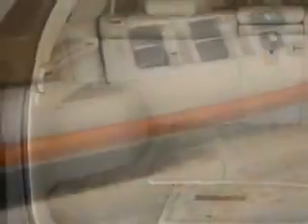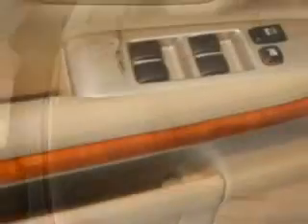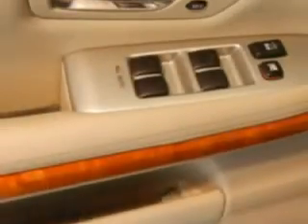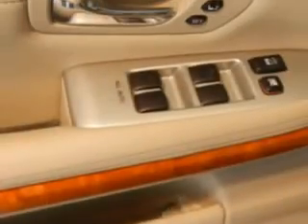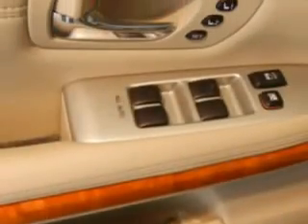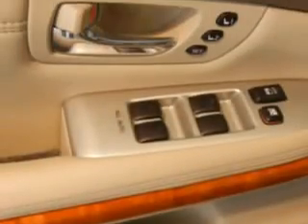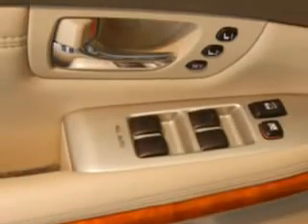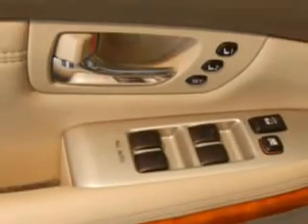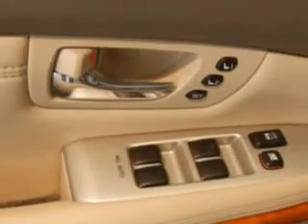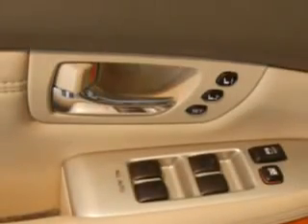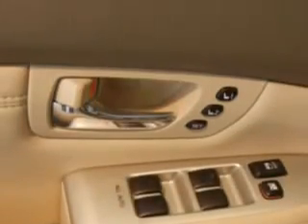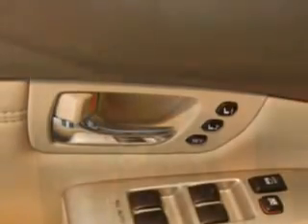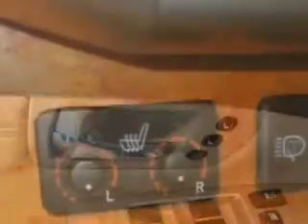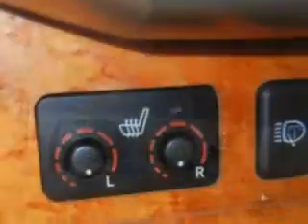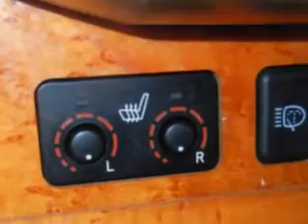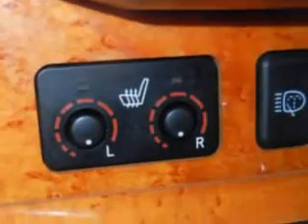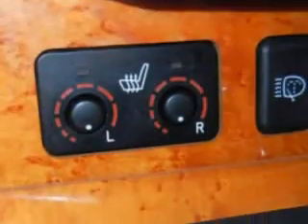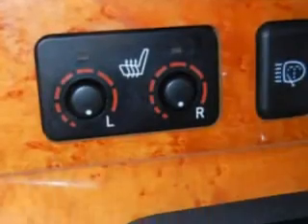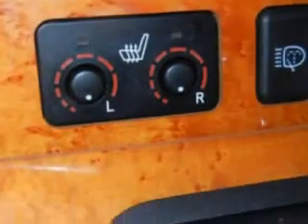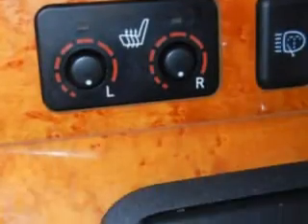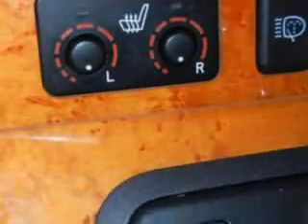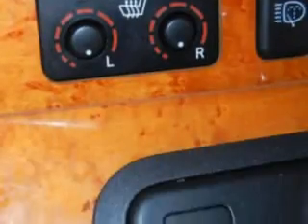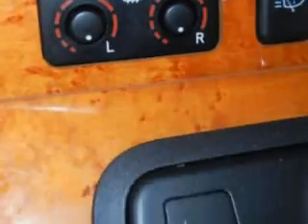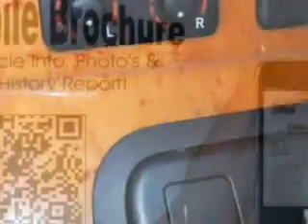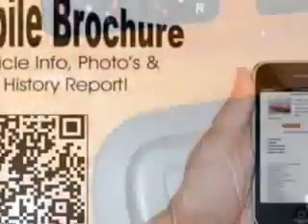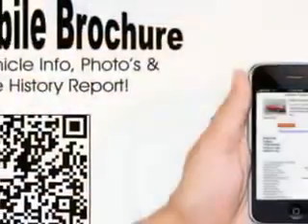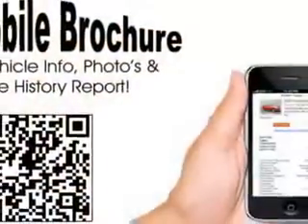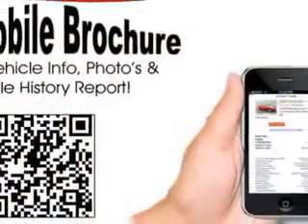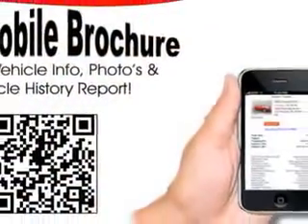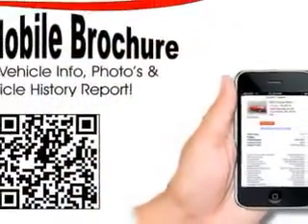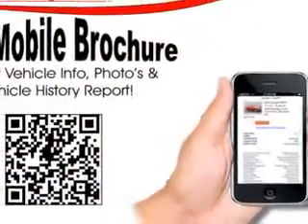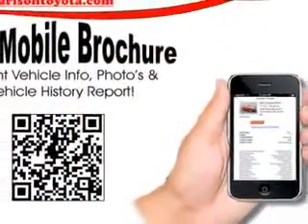Additional features include tilt steering wheel, cruise control, power door locks, and much more. Enjoy the drive and have peace of mind in this 09 Lexus 350.